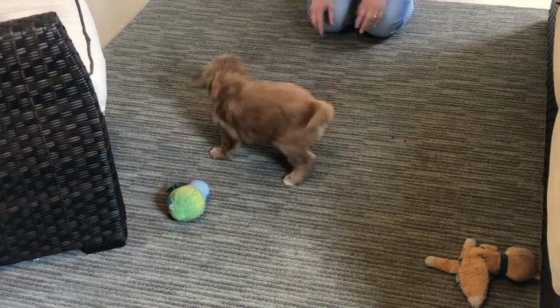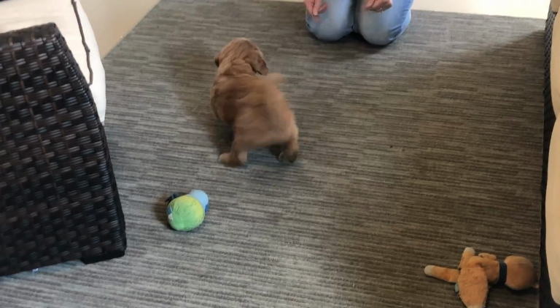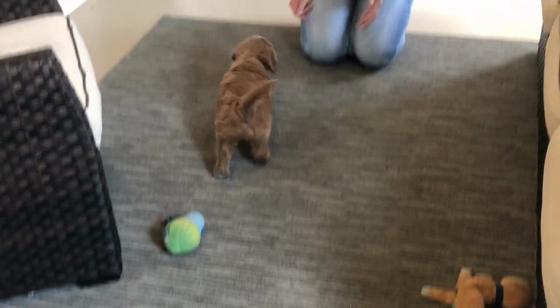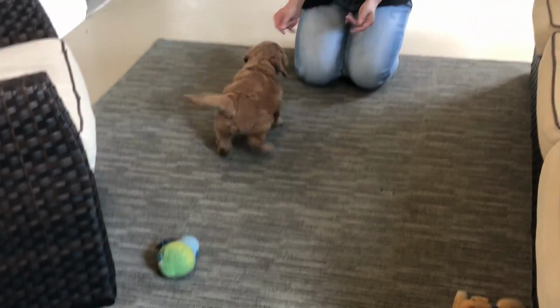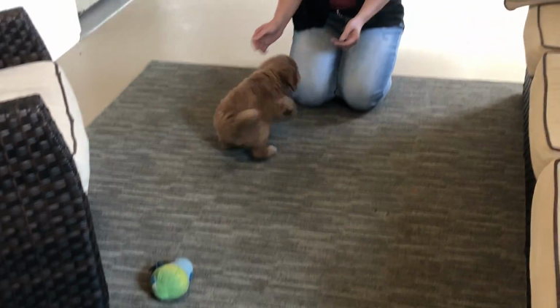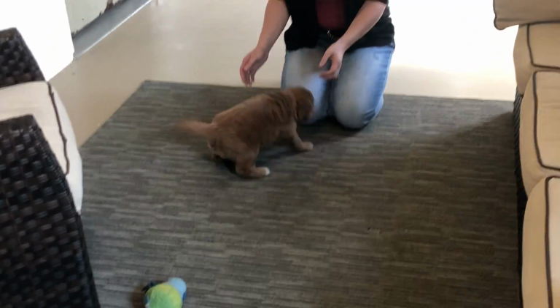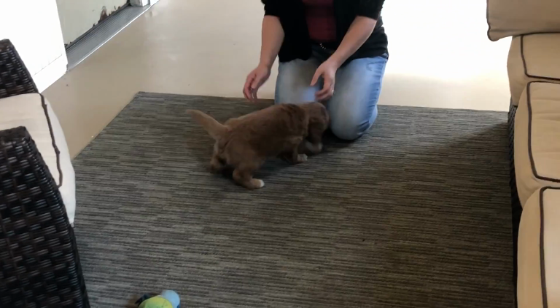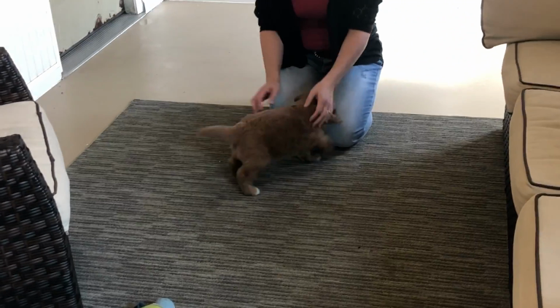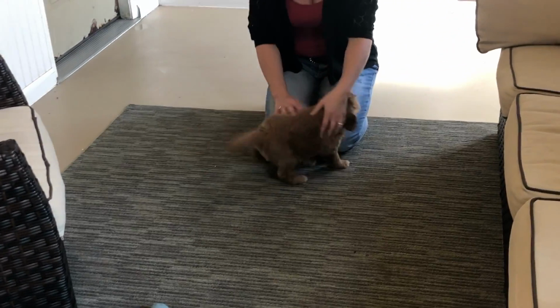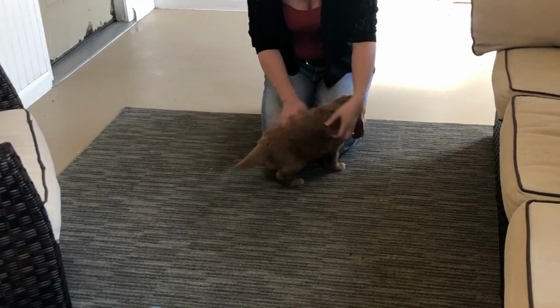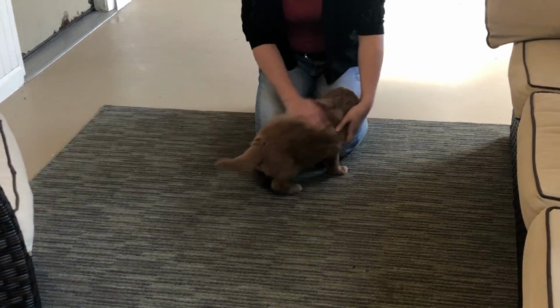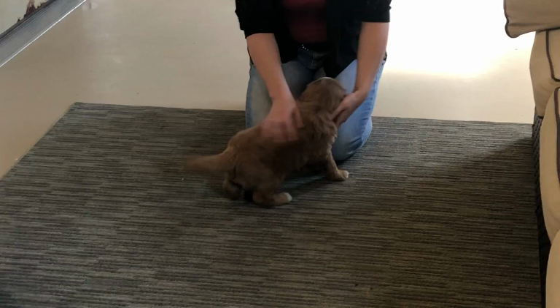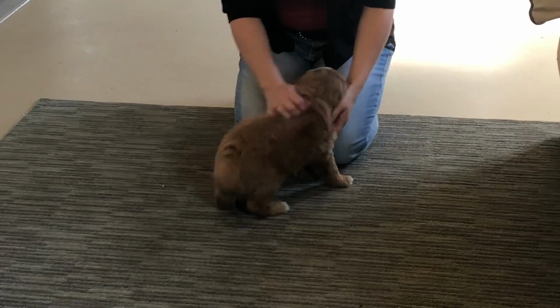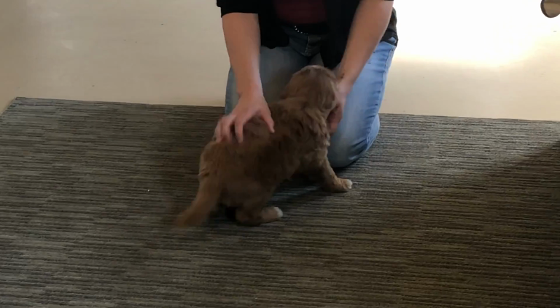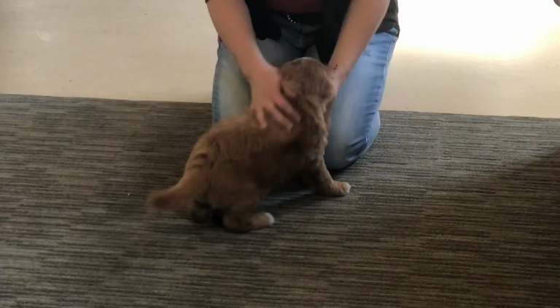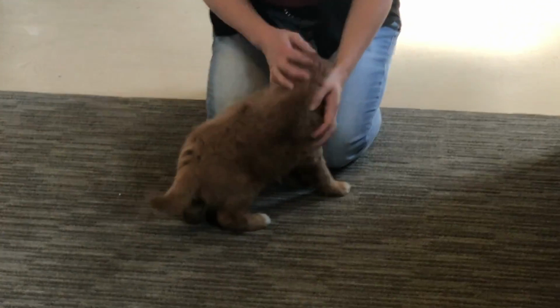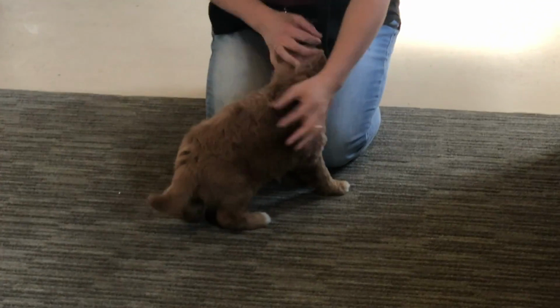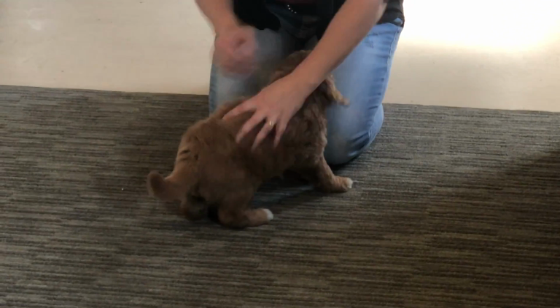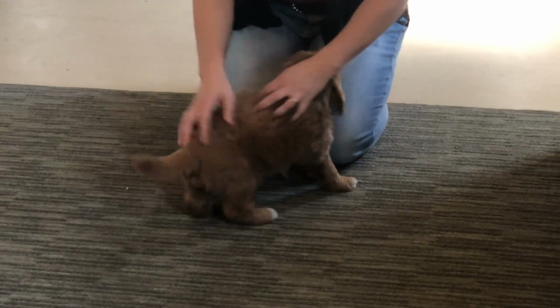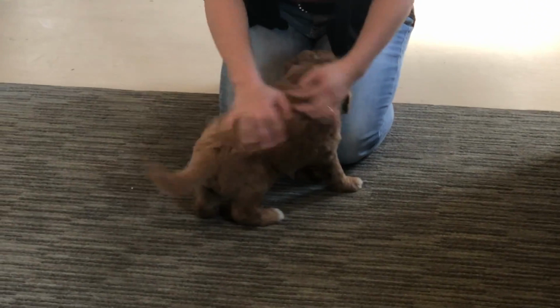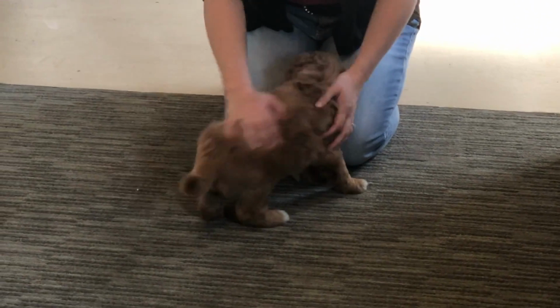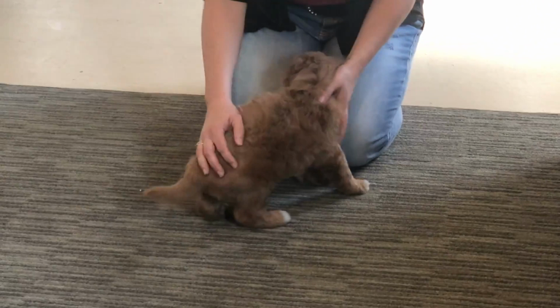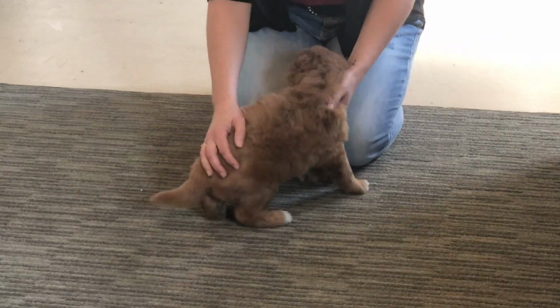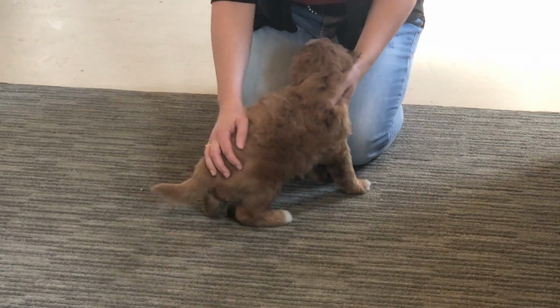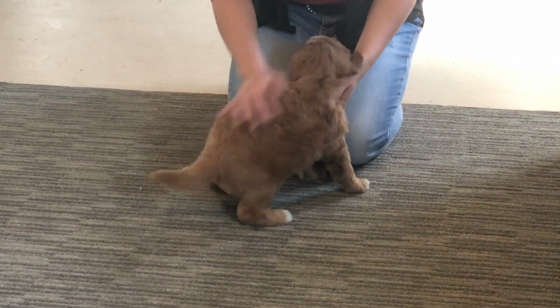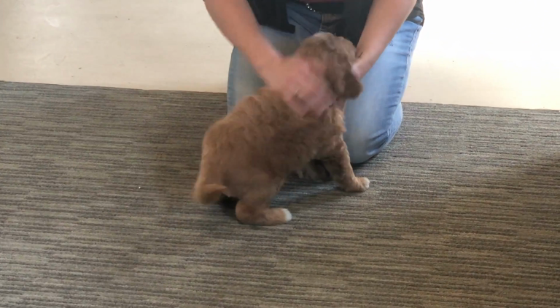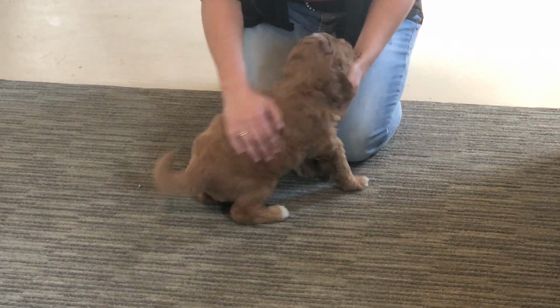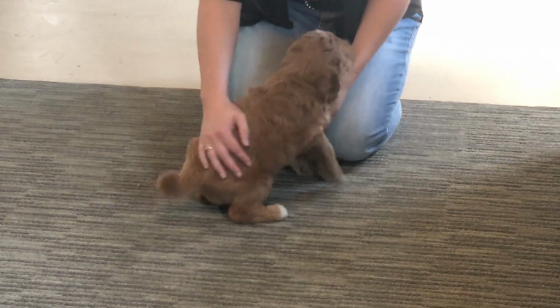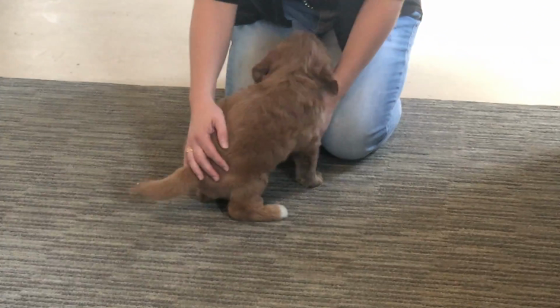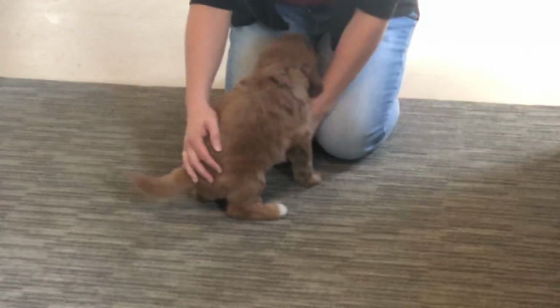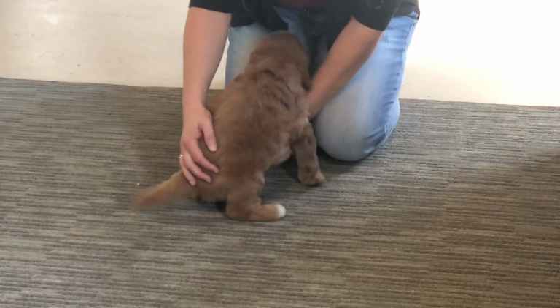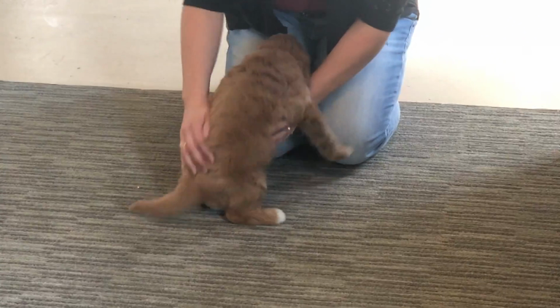He is just a little sweetheart. As you can see, more of the straight-weaving coat.